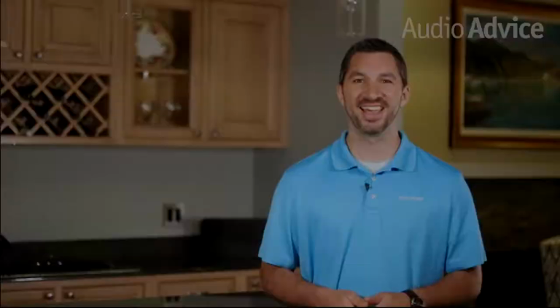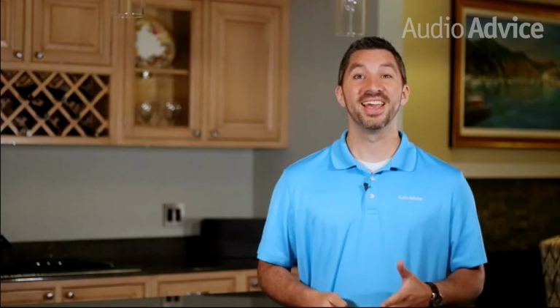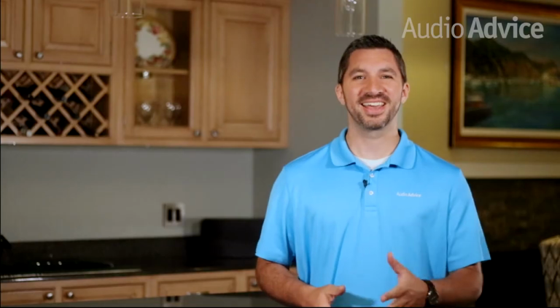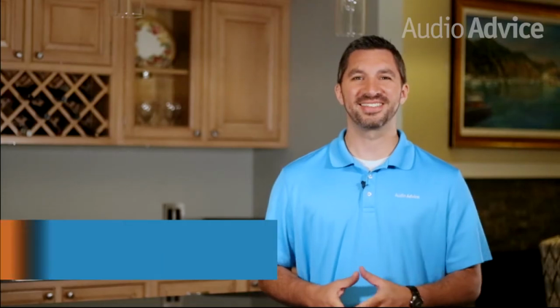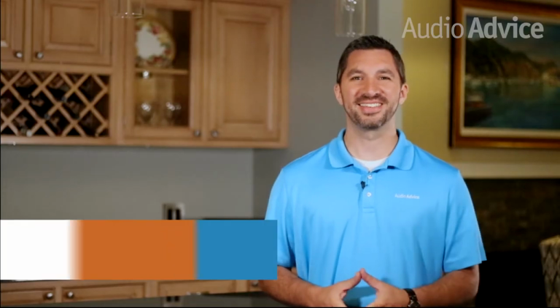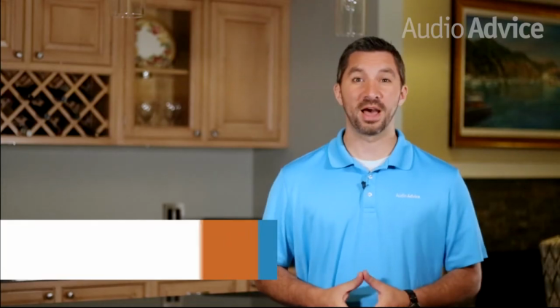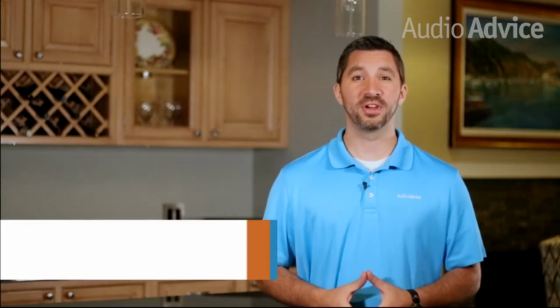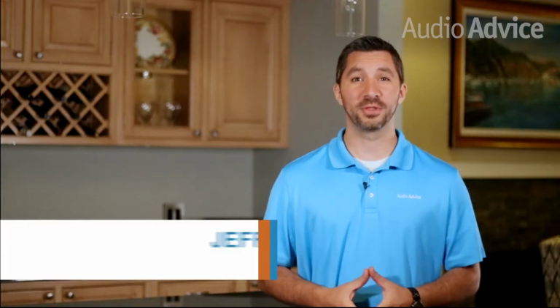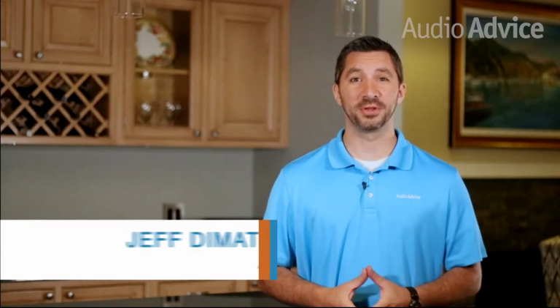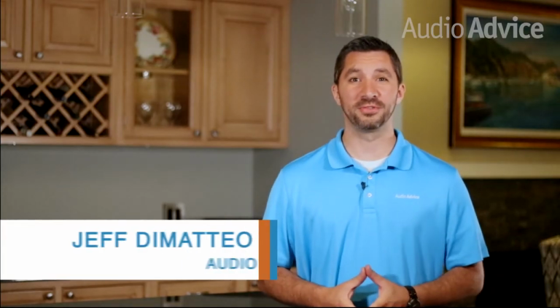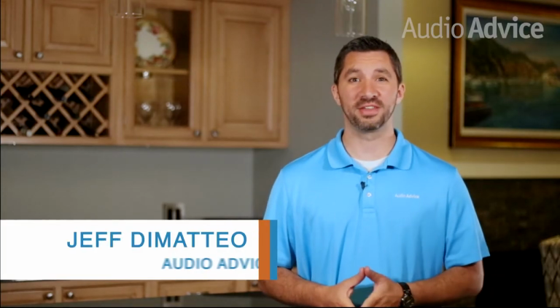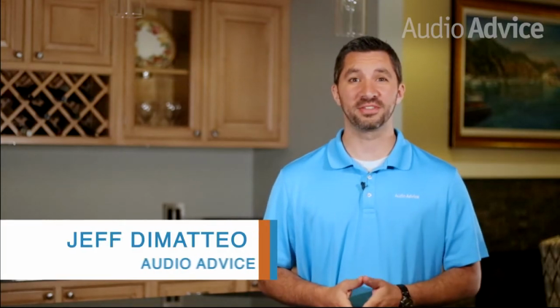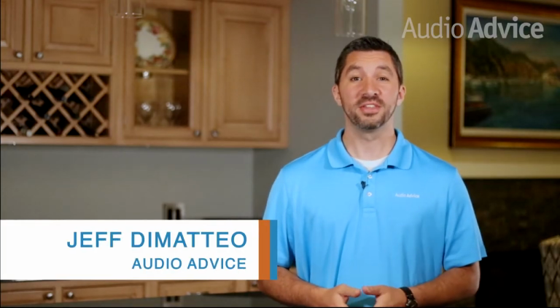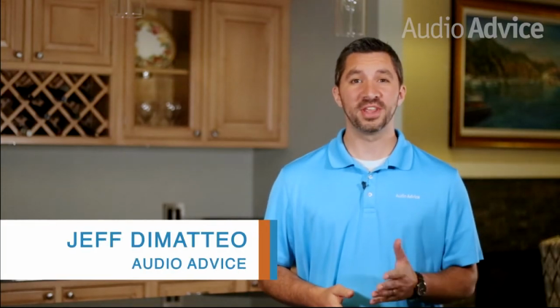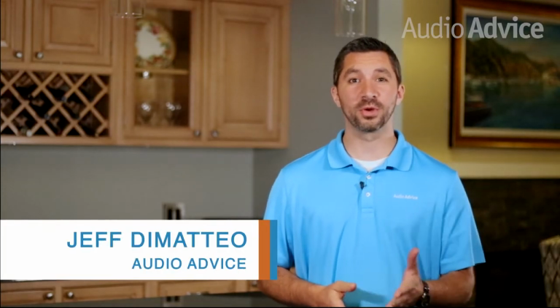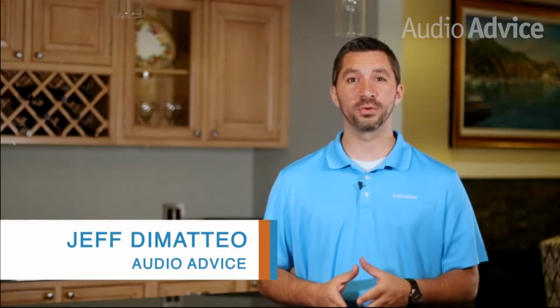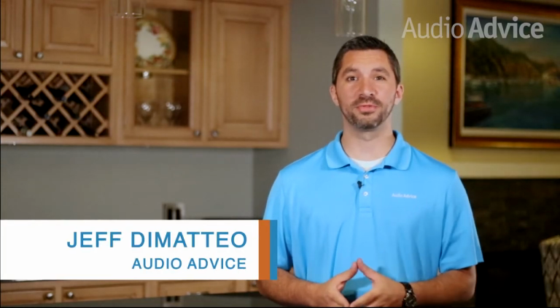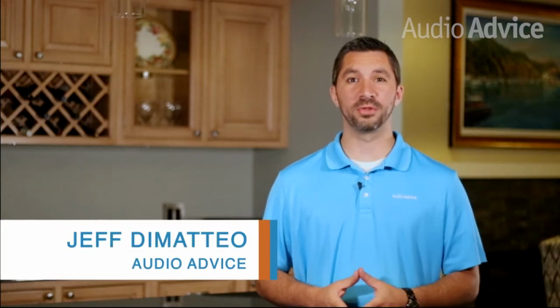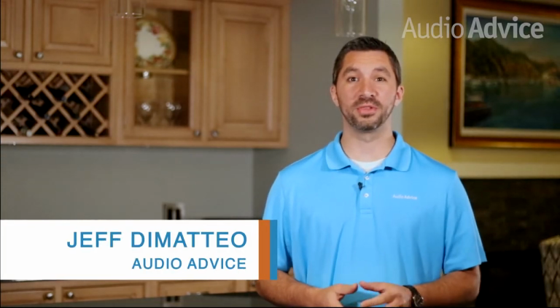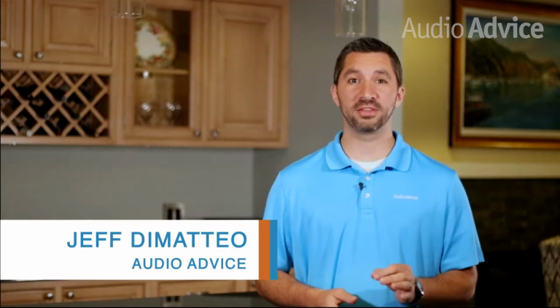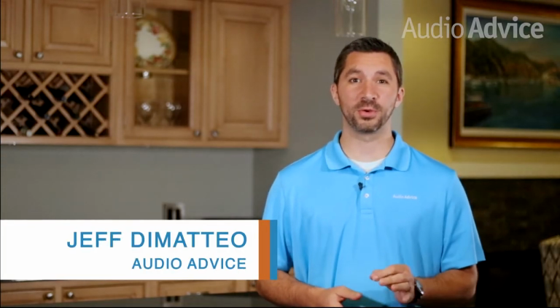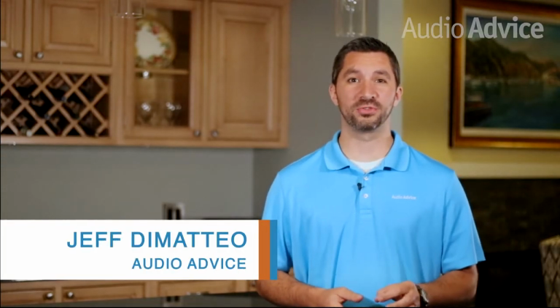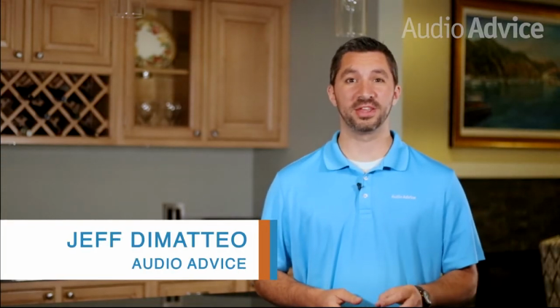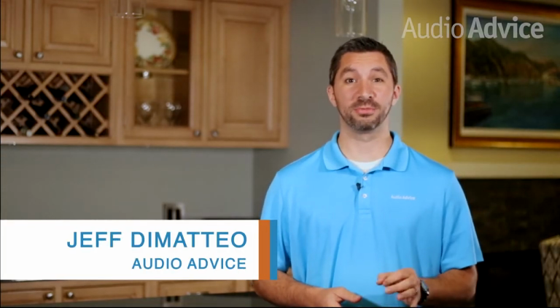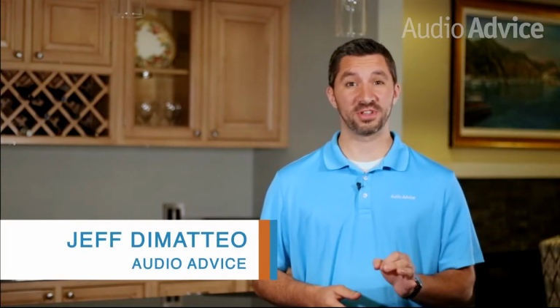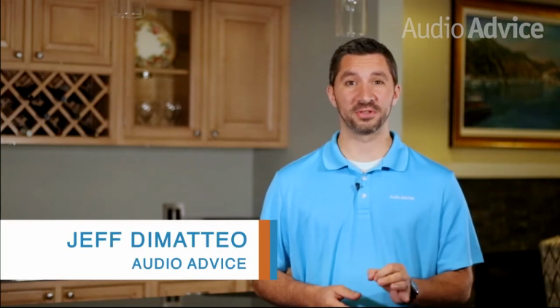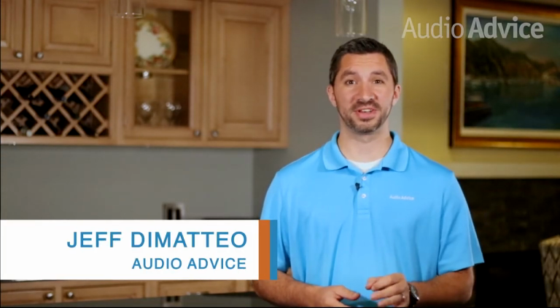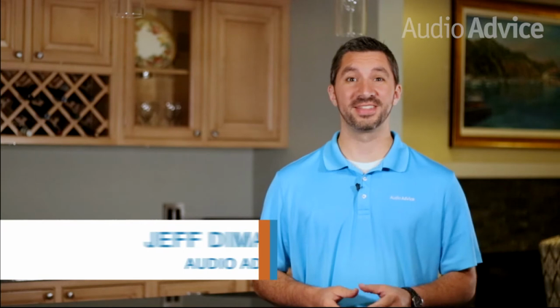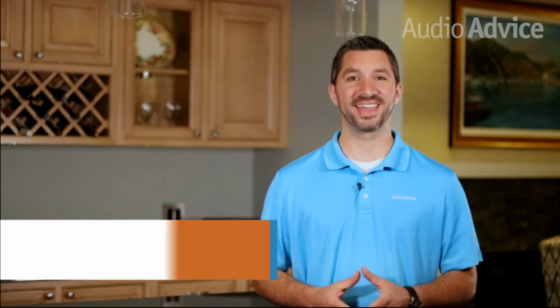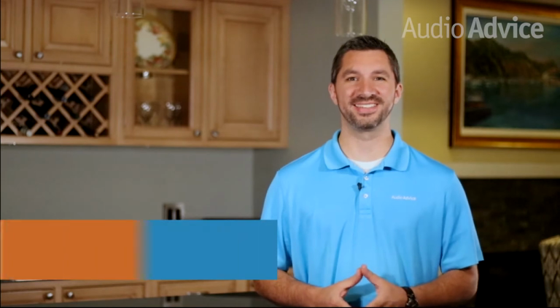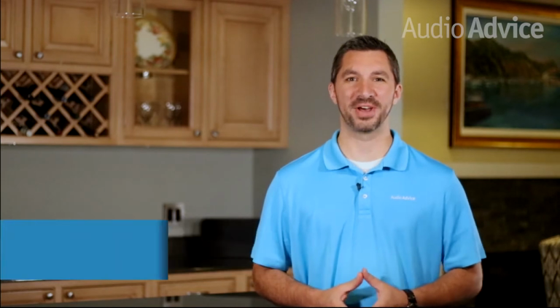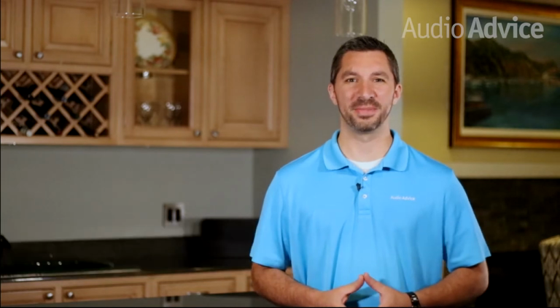Hey guys, I'm Jeff with Audio Advice. Today we're going to review the latest phono stage from Sutherland, the KC Vibe.